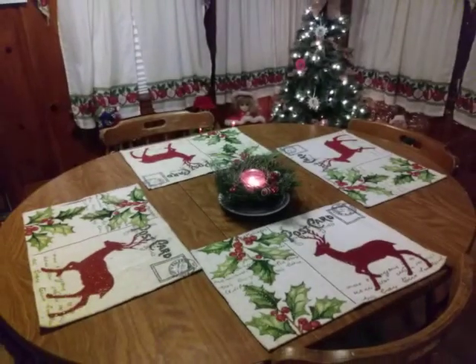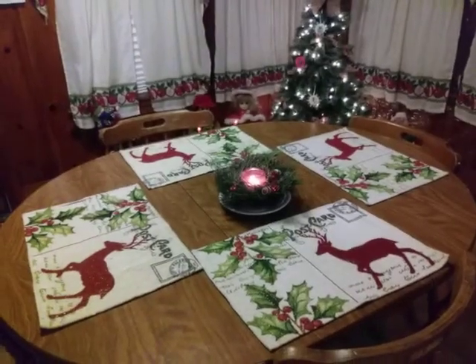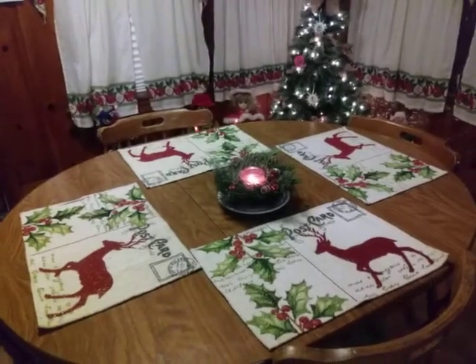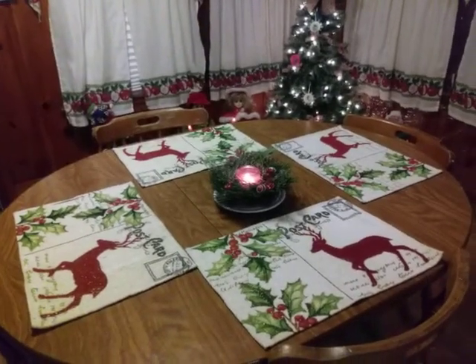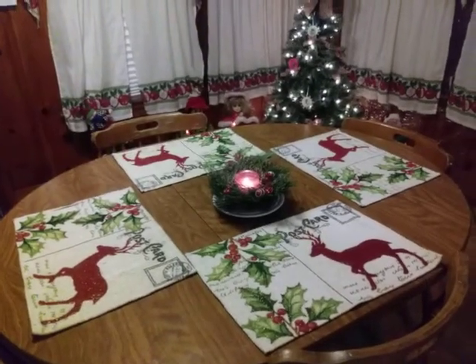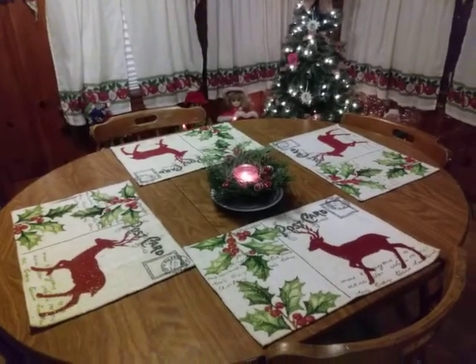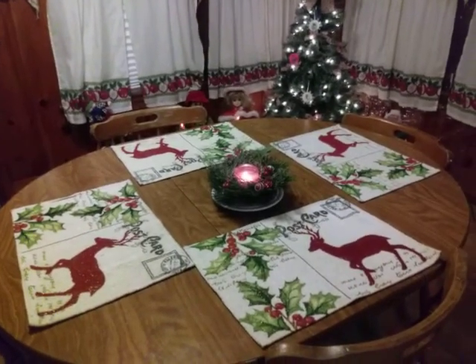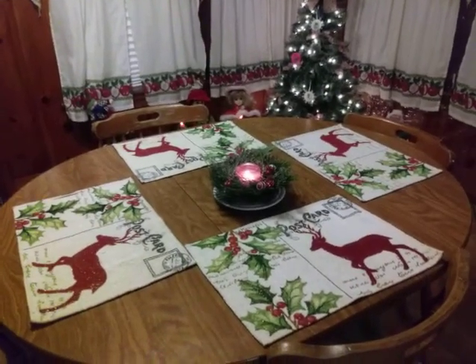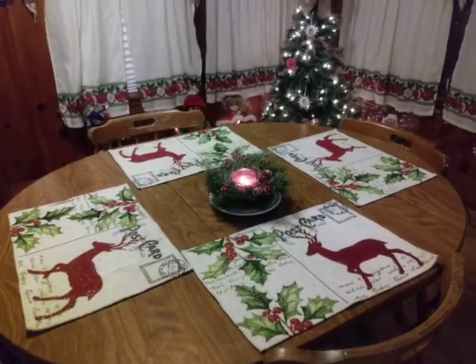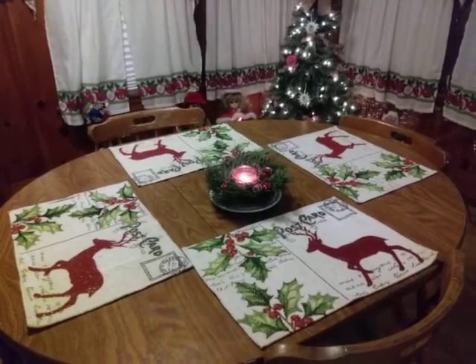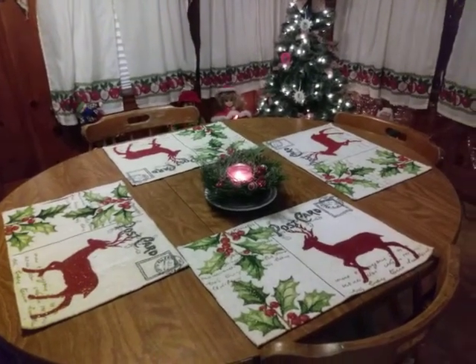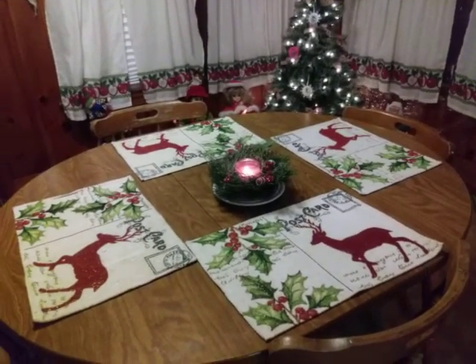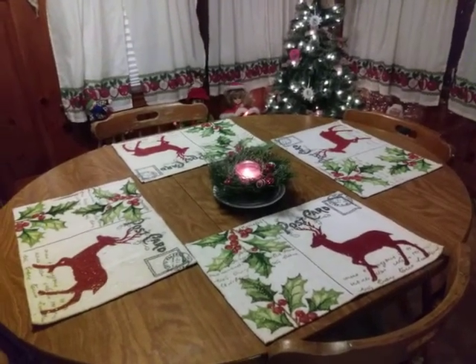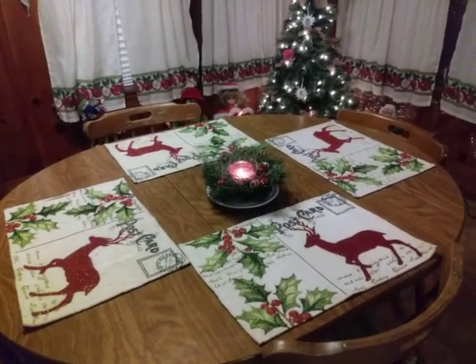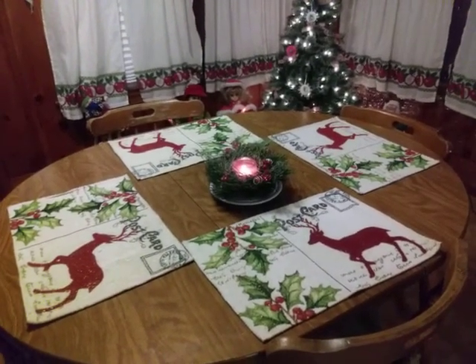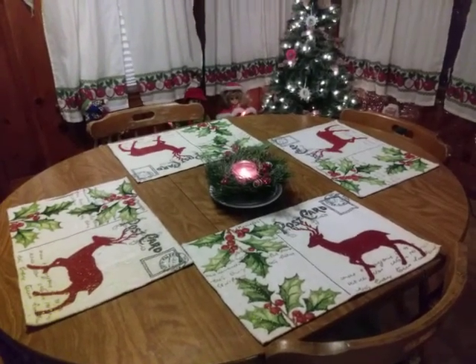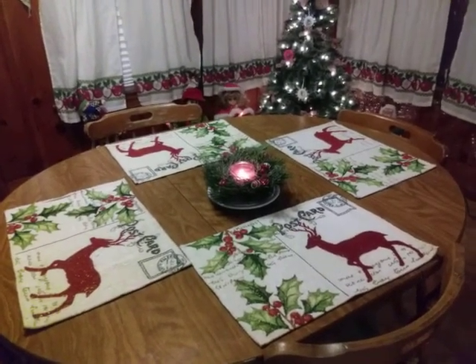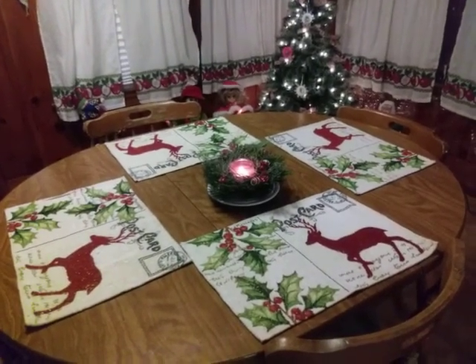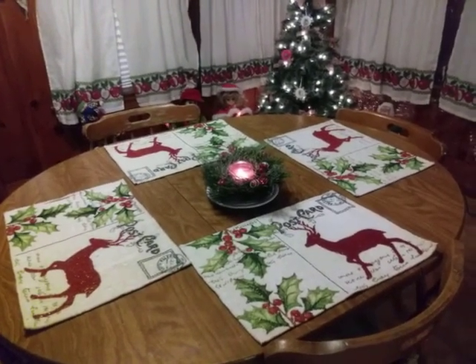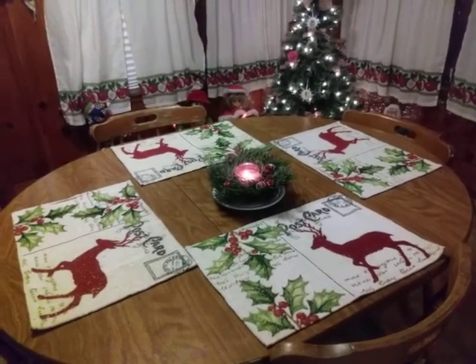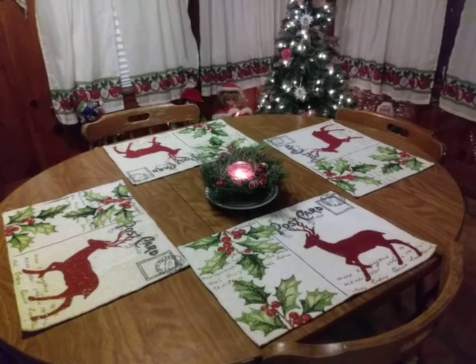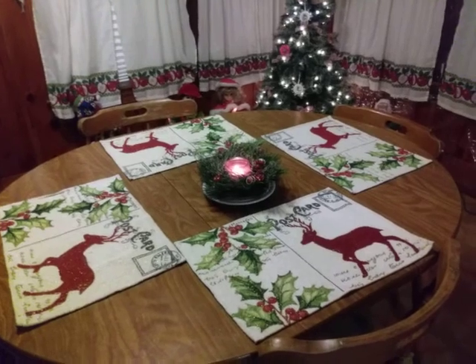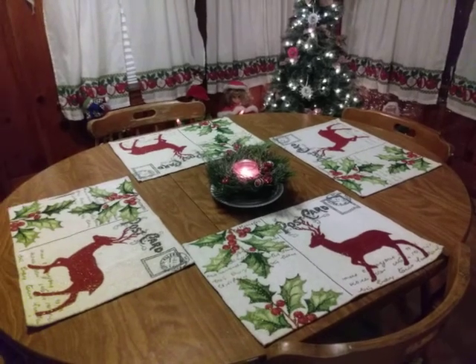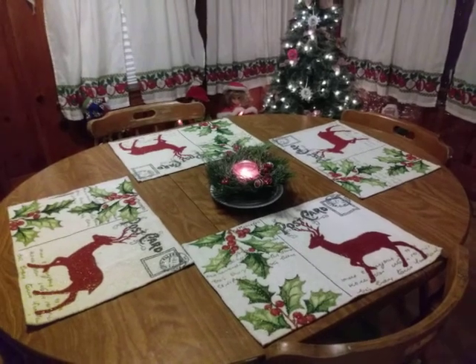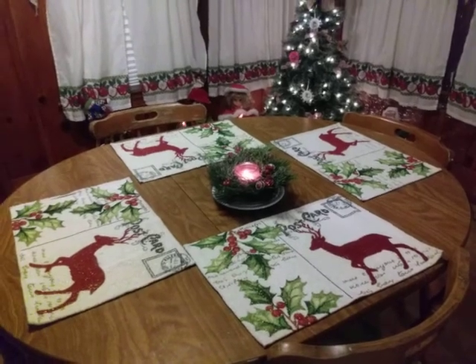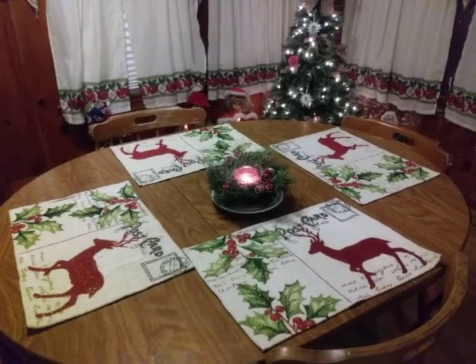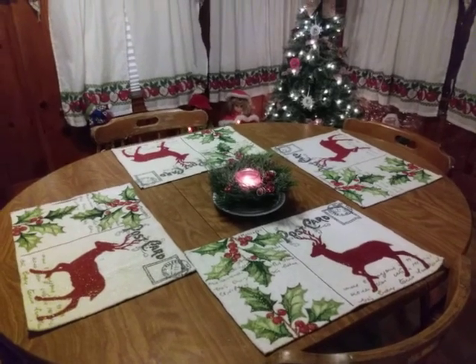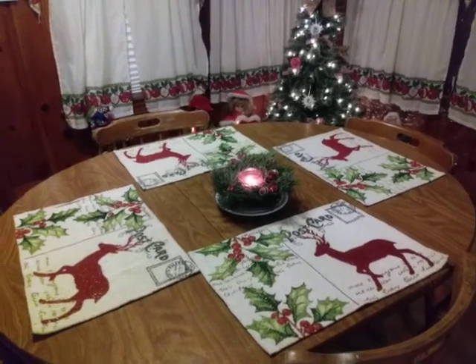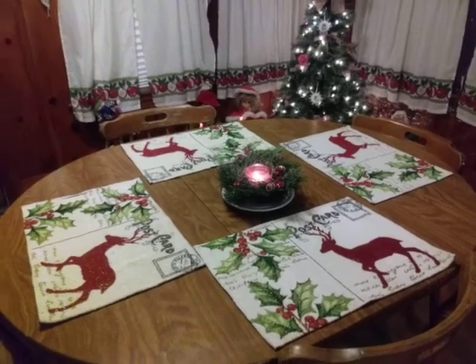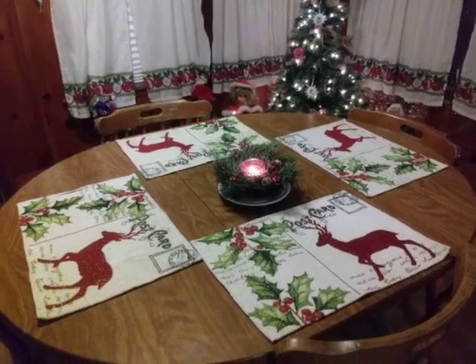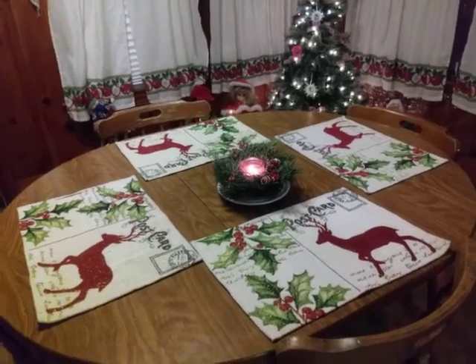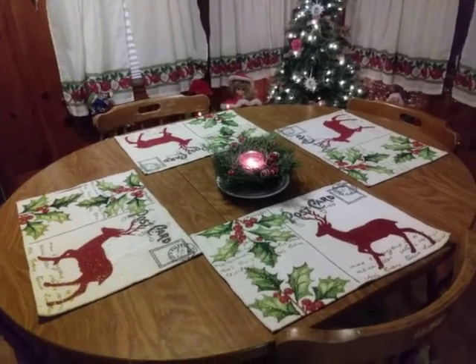Hey everyone, it's Gamma's Grace Creations, Brandy. I wanted to come on and share my decorations — I've been busy working on them since Thanksgiving.